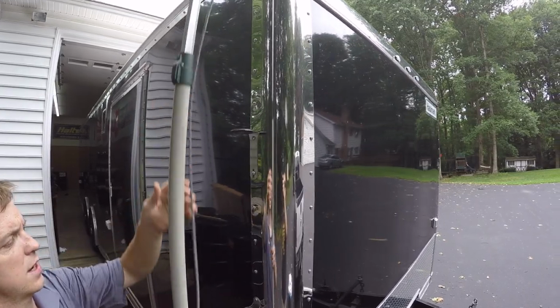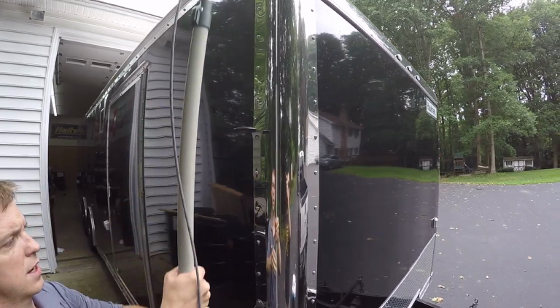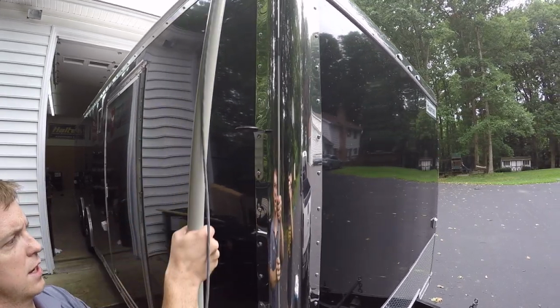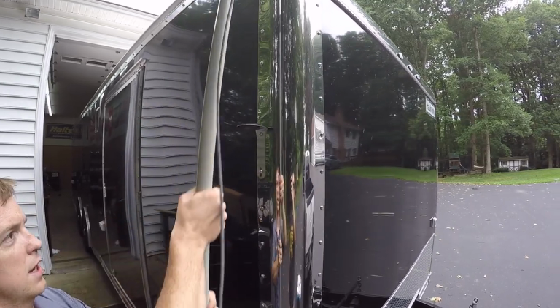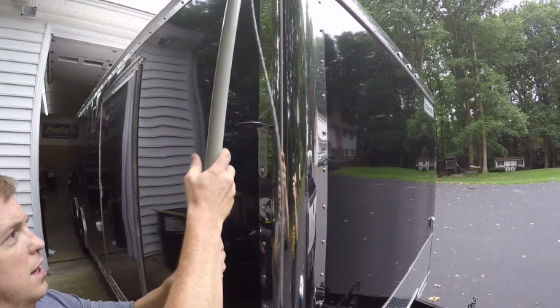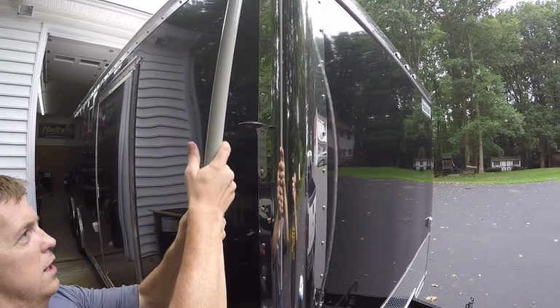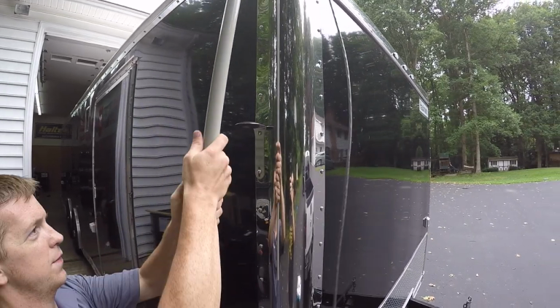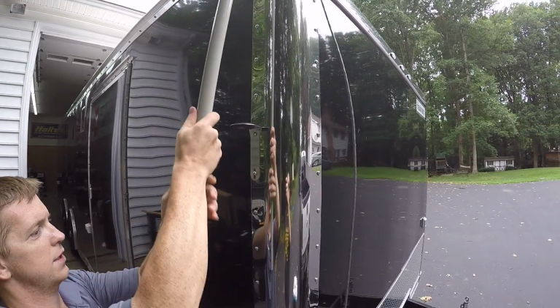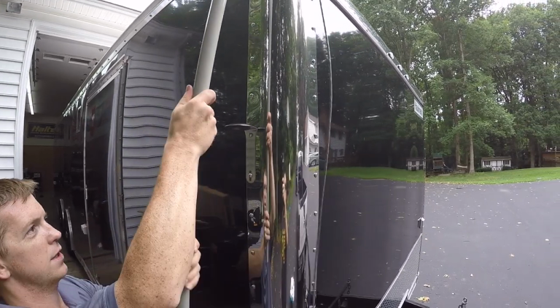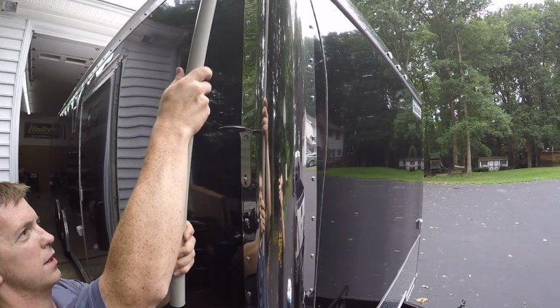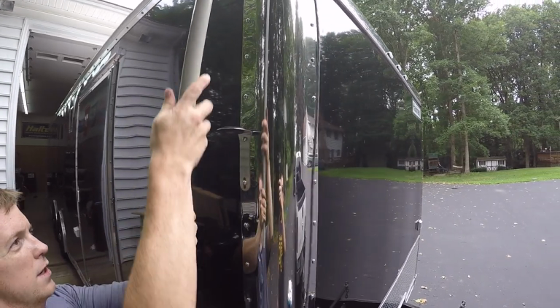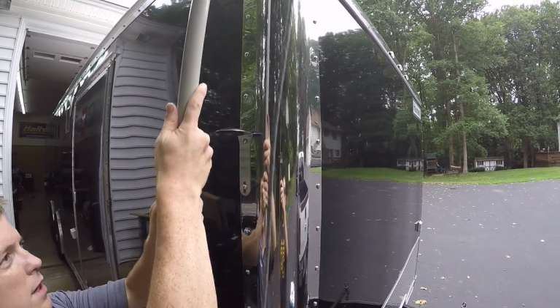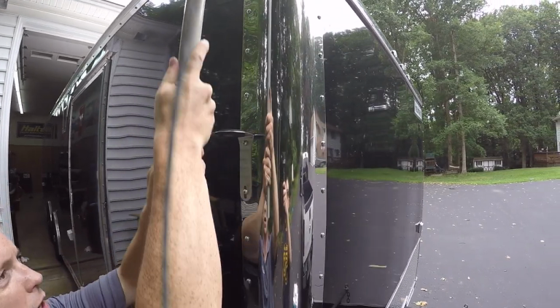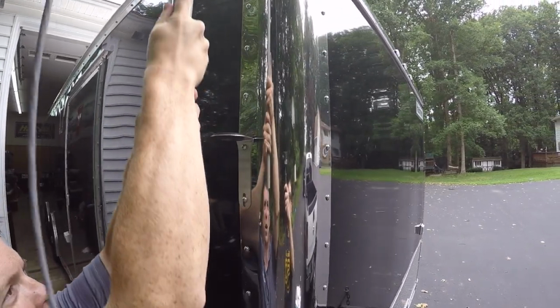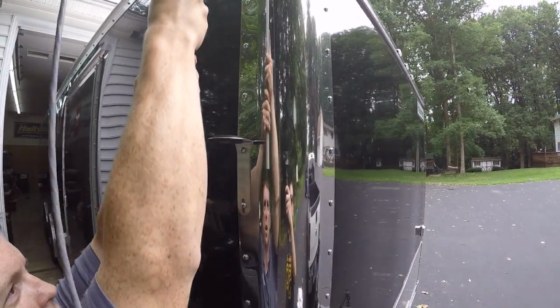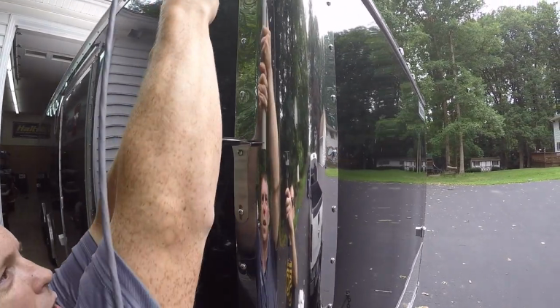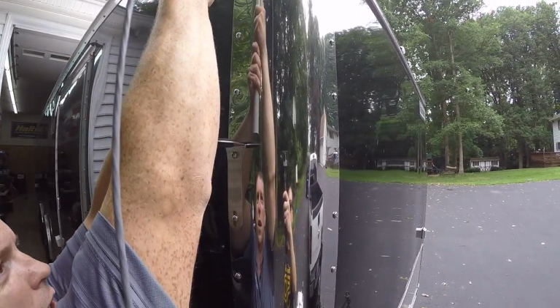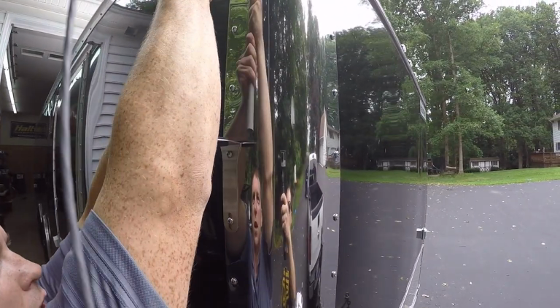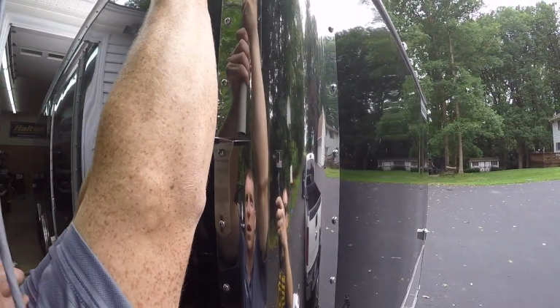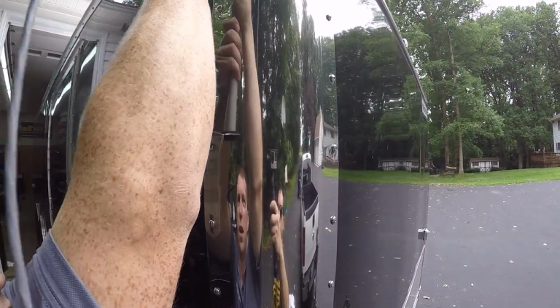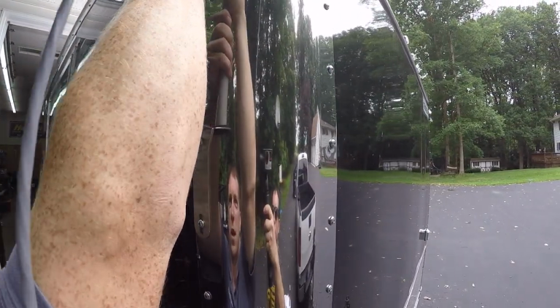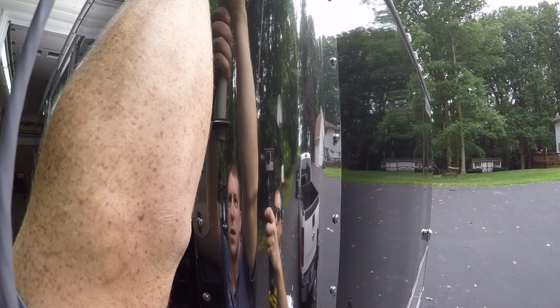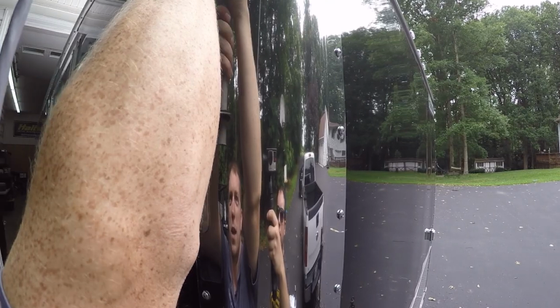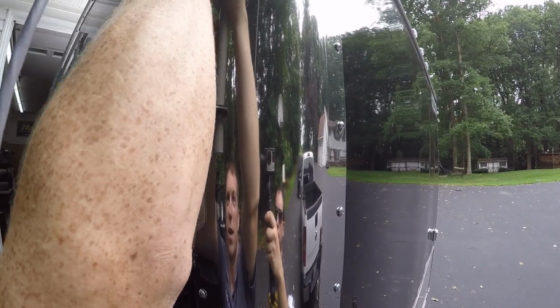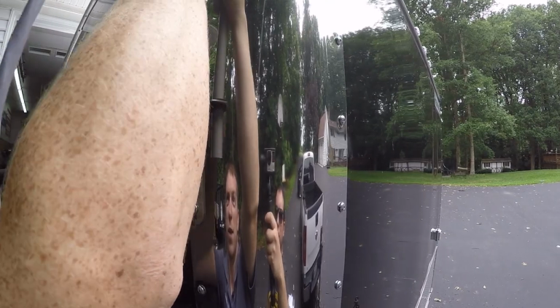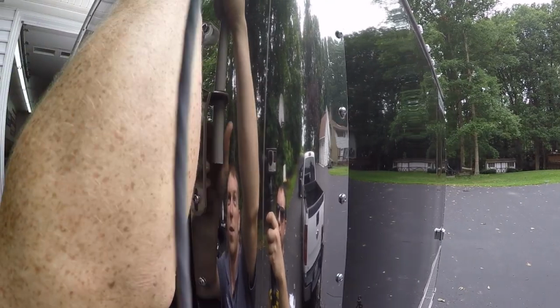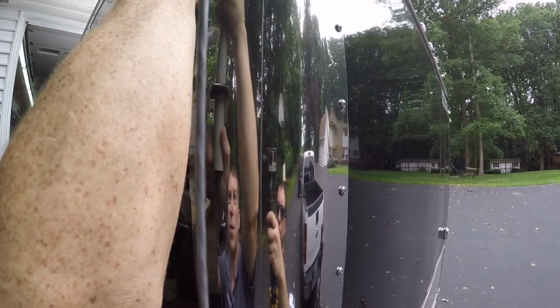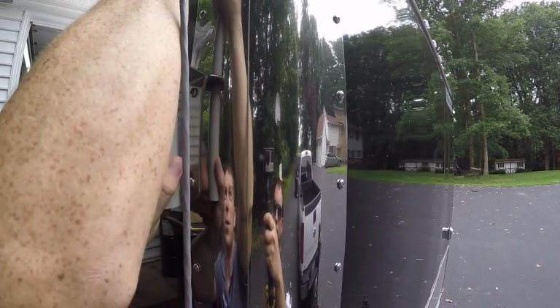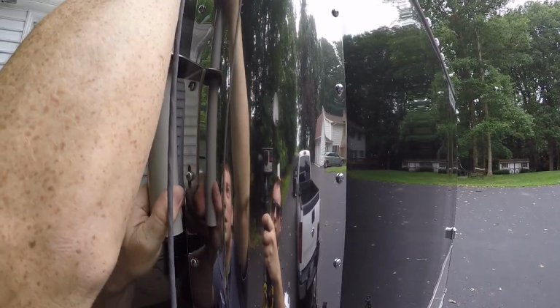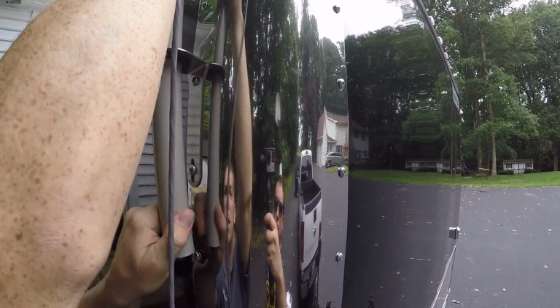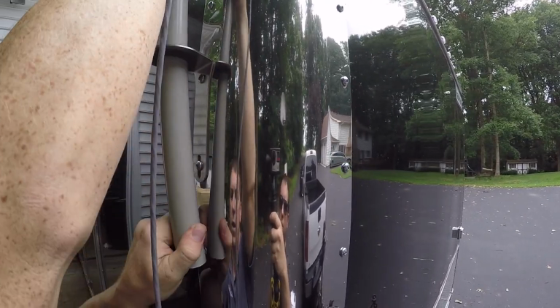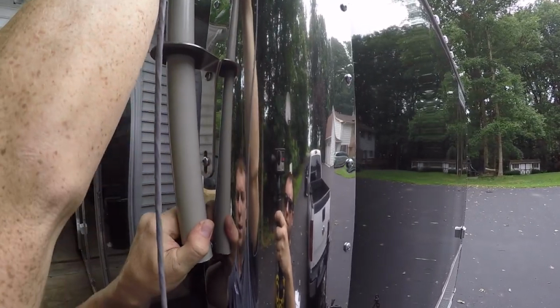Next, lift the pole above the upper bracket and slide it down until the pole sits firmly in the lower bracket.